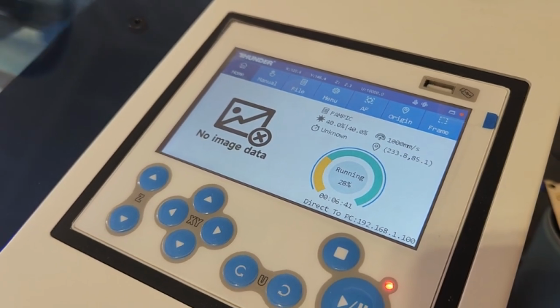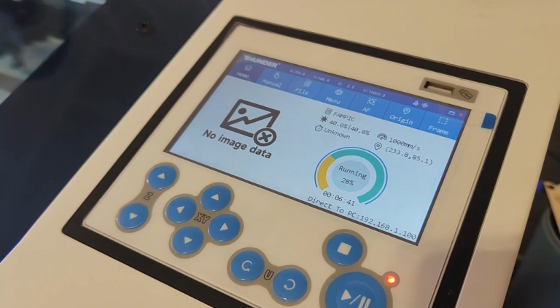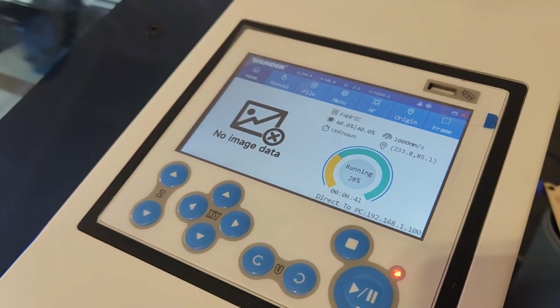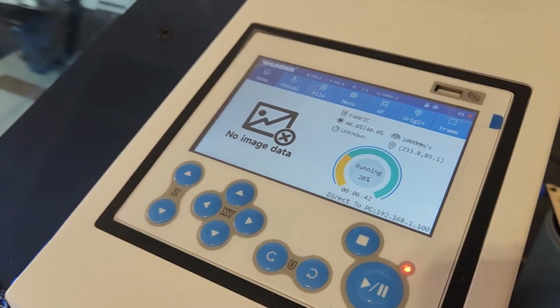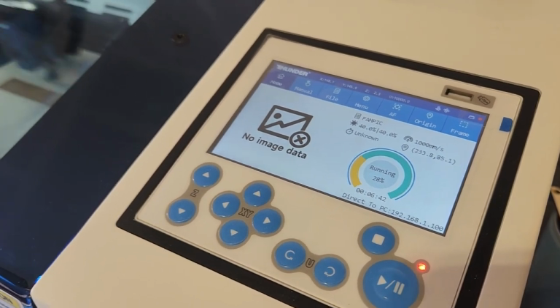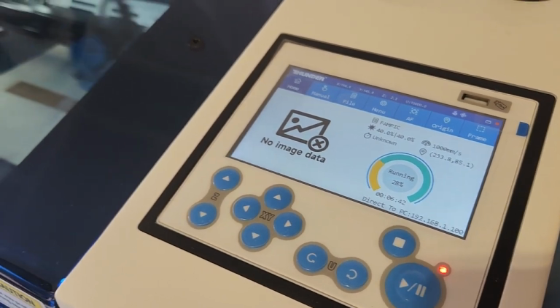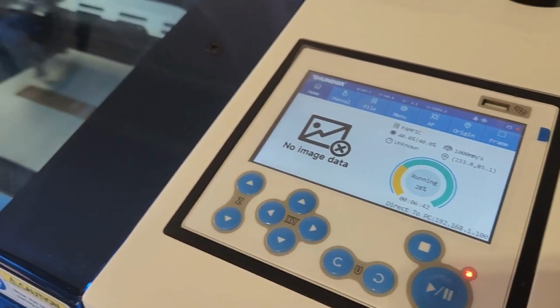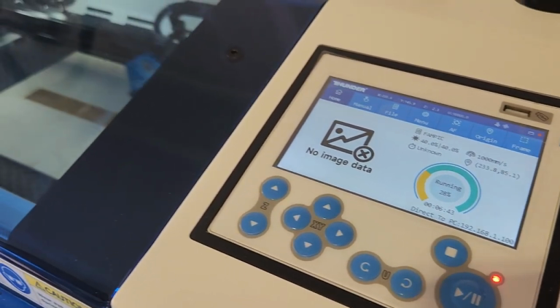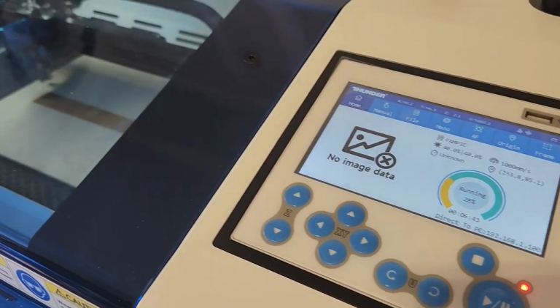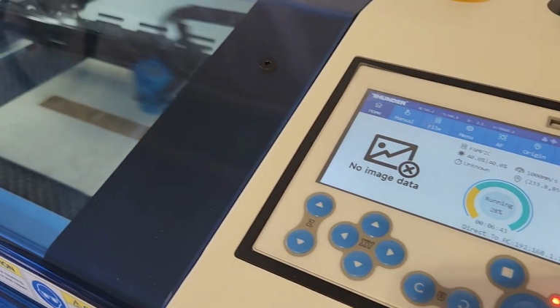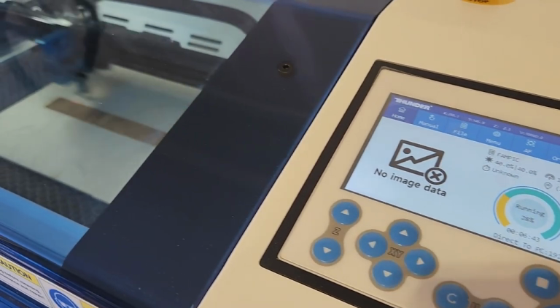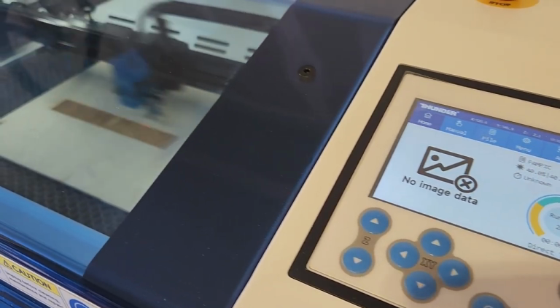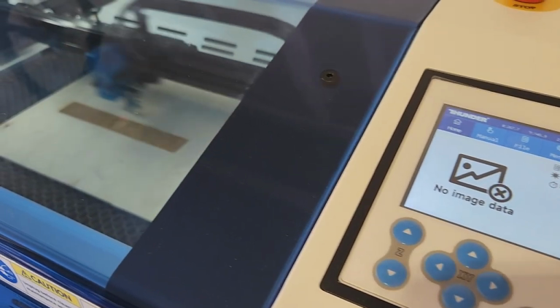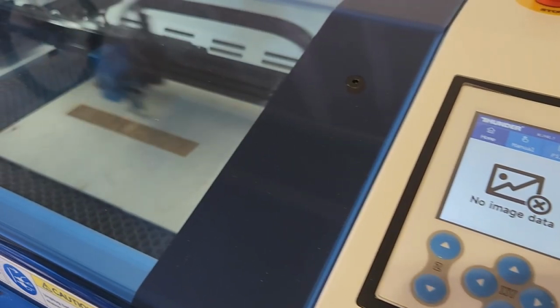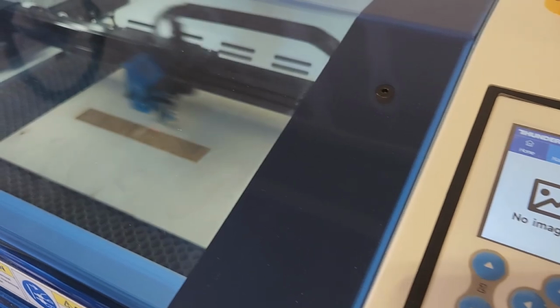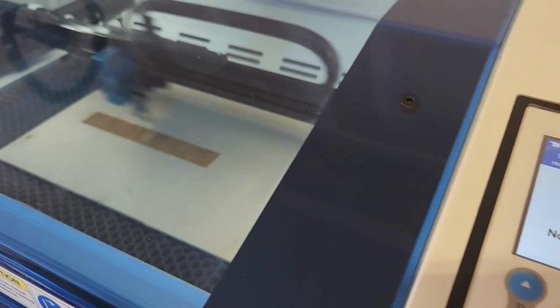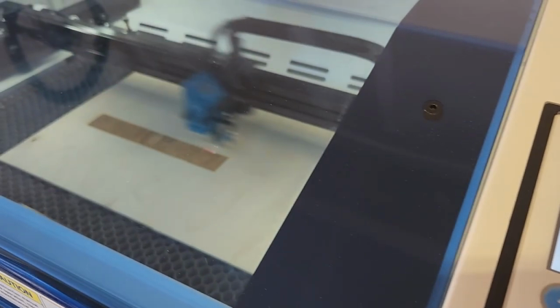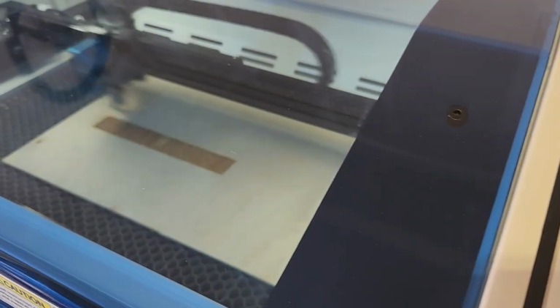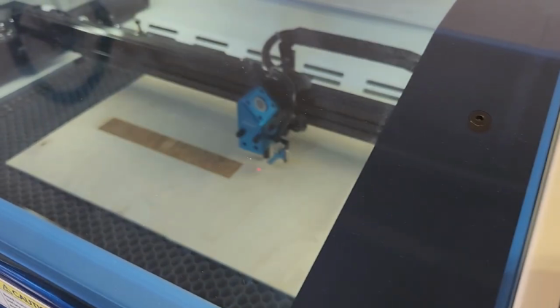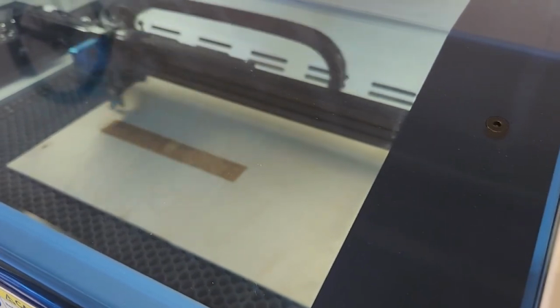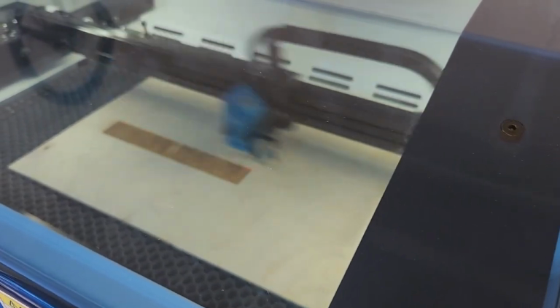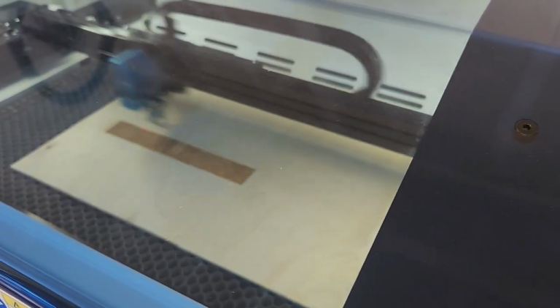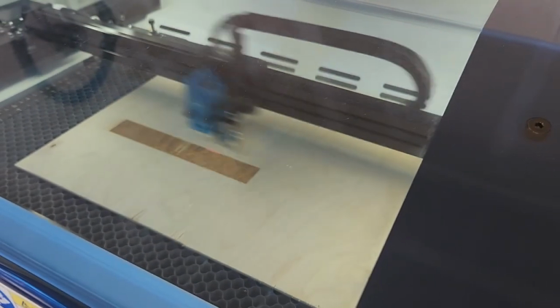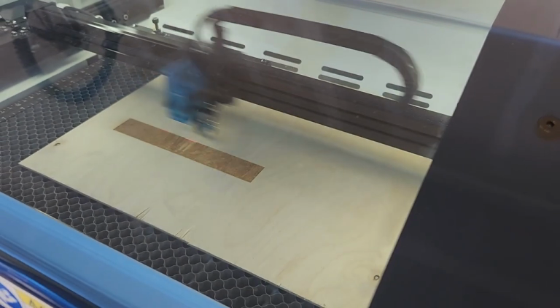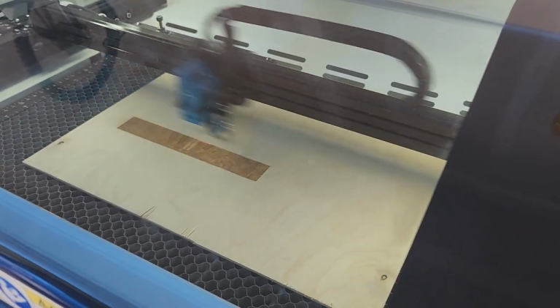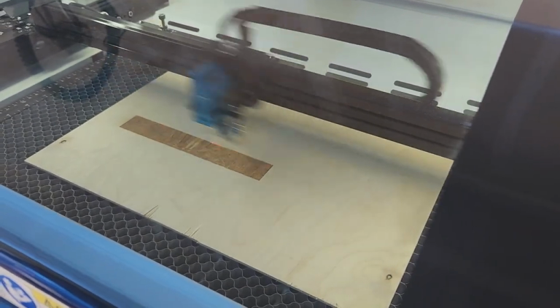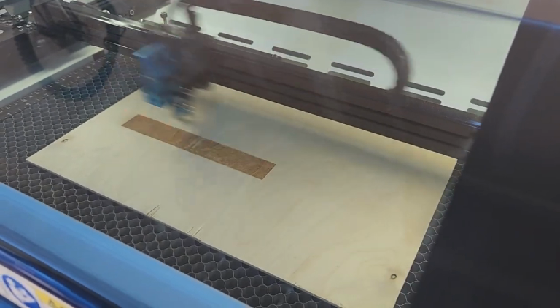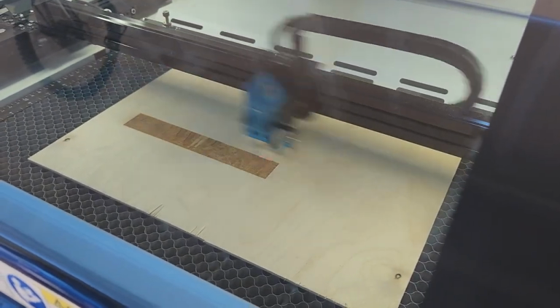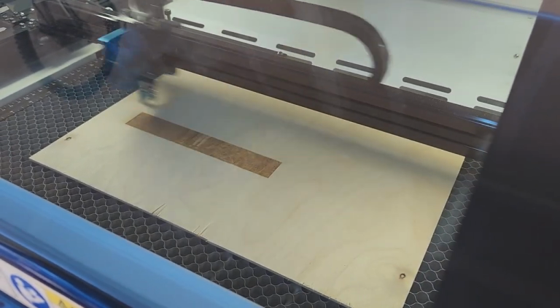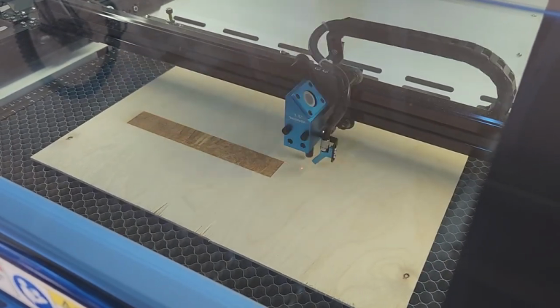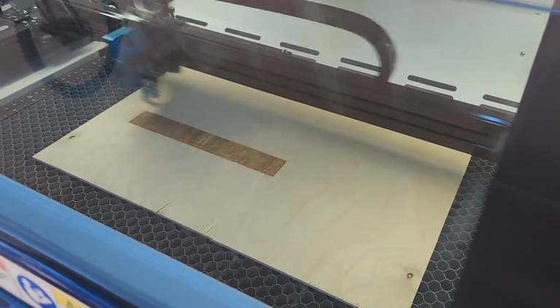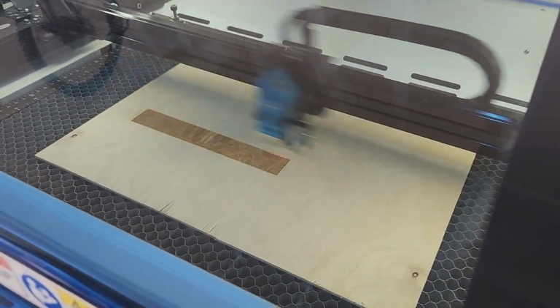You can etch and cut from materials like wood, acrylic, leather, rubber, and even more than all of that.